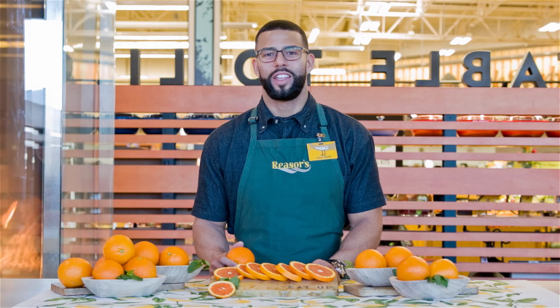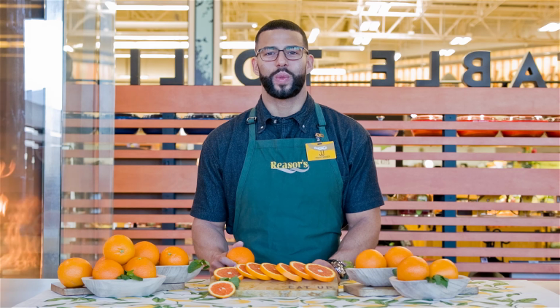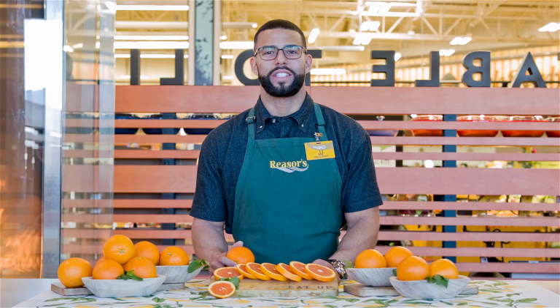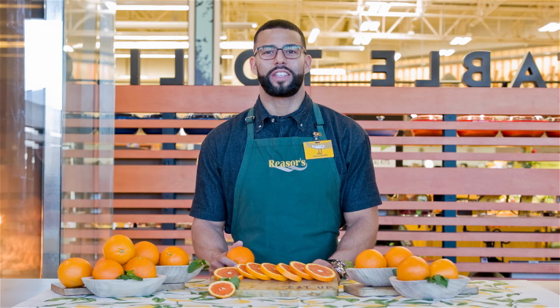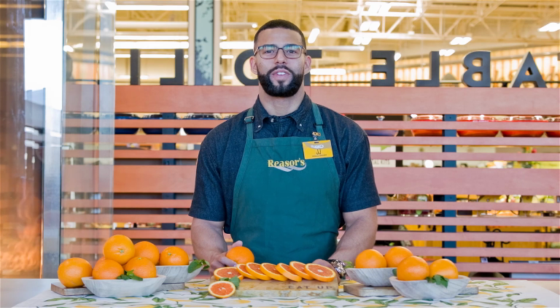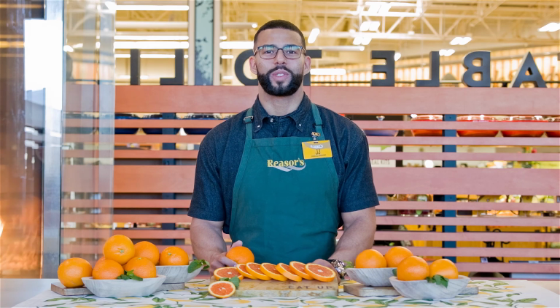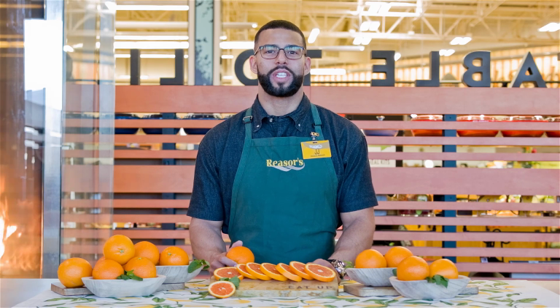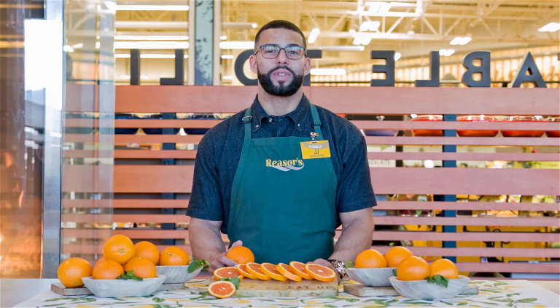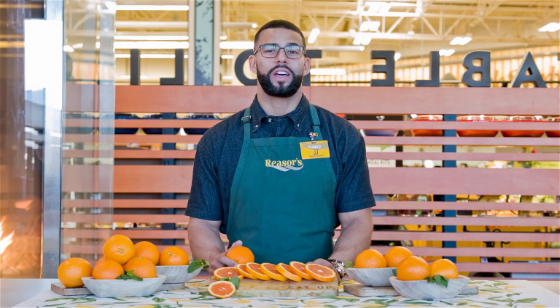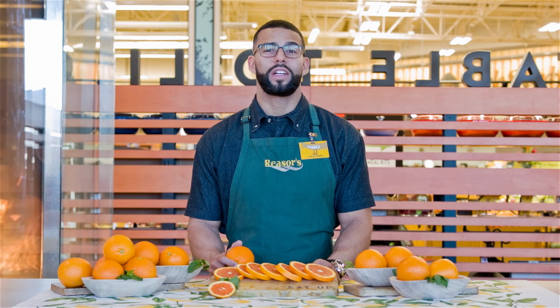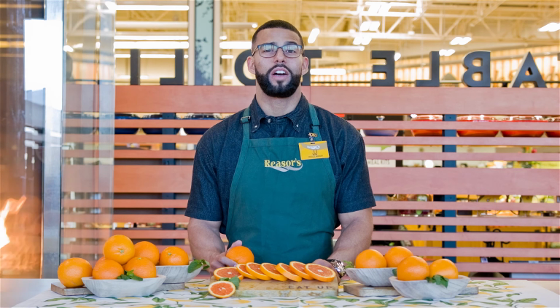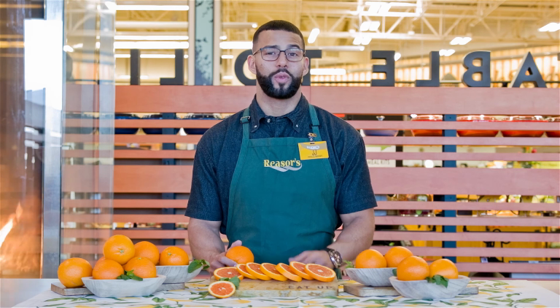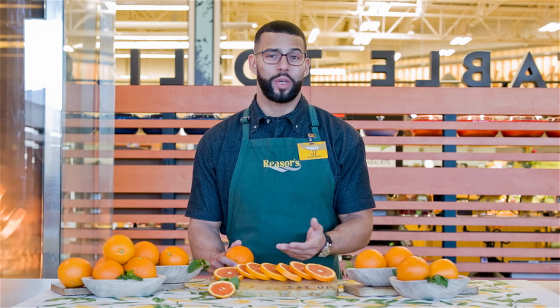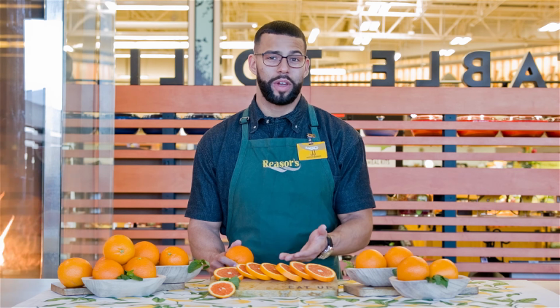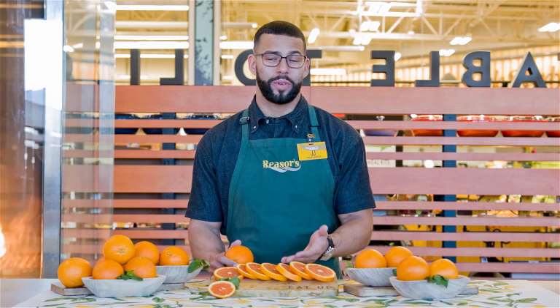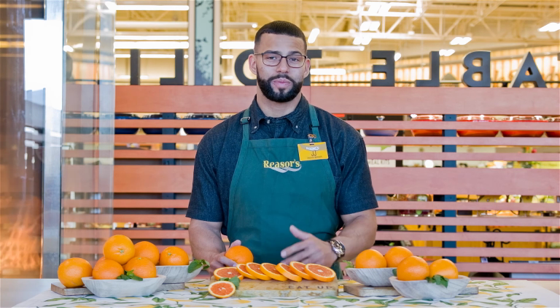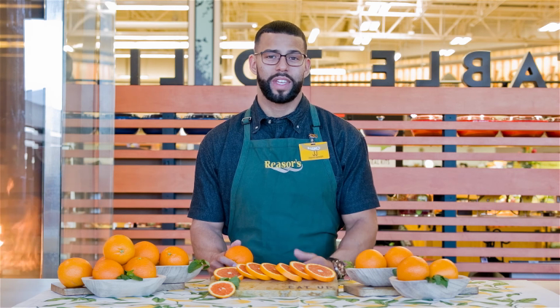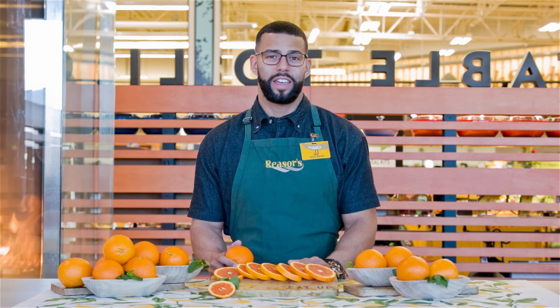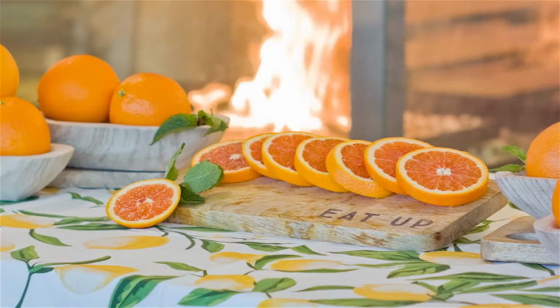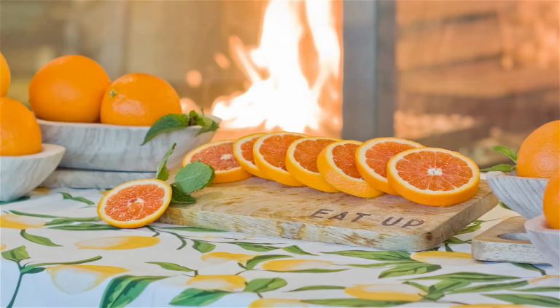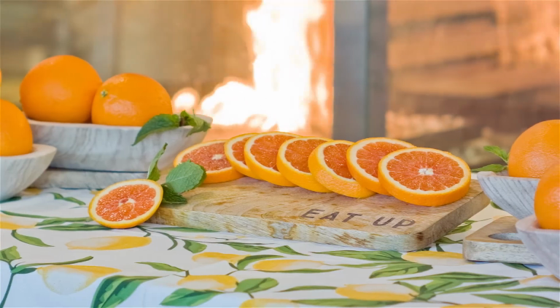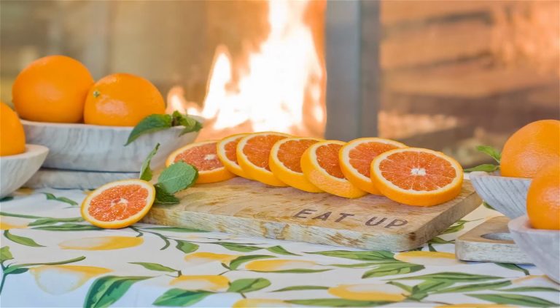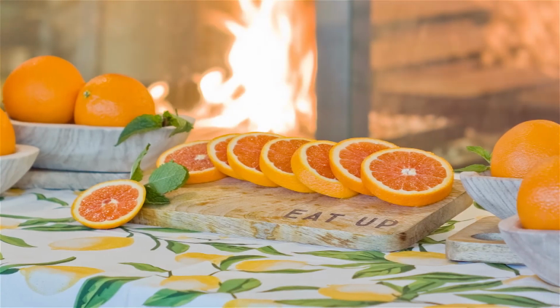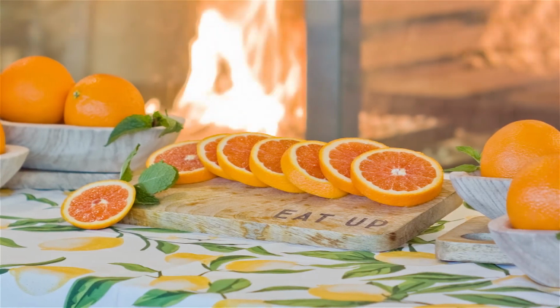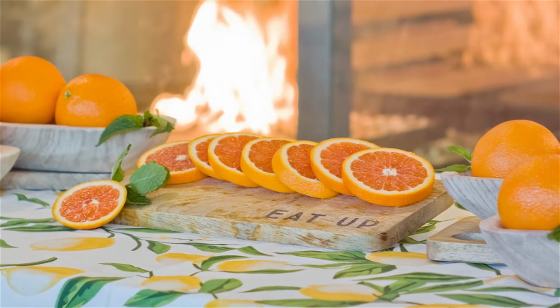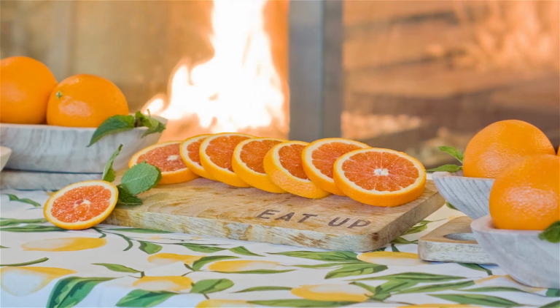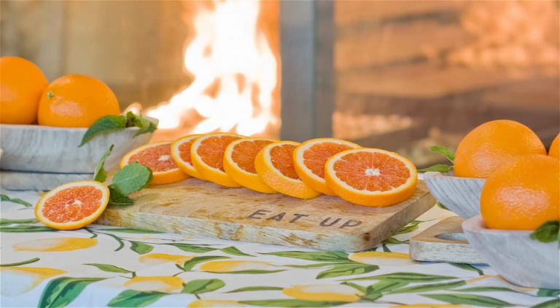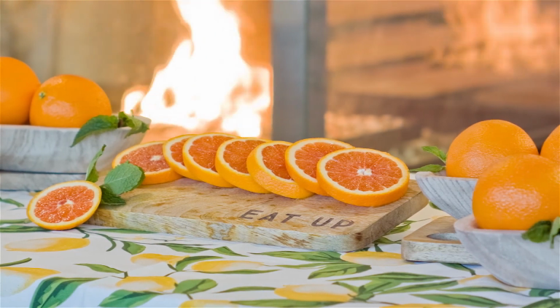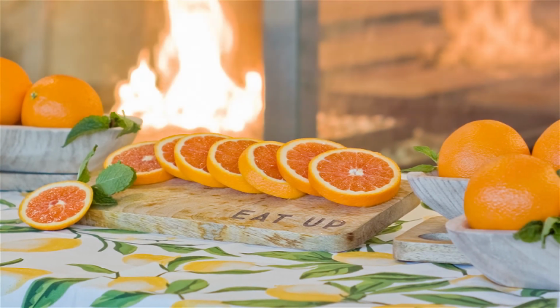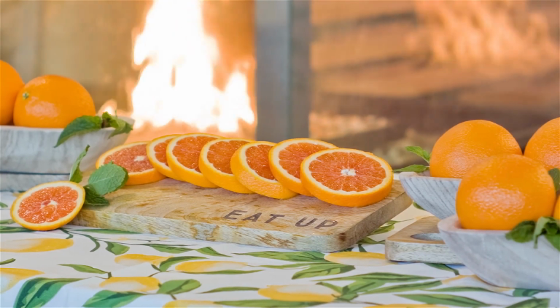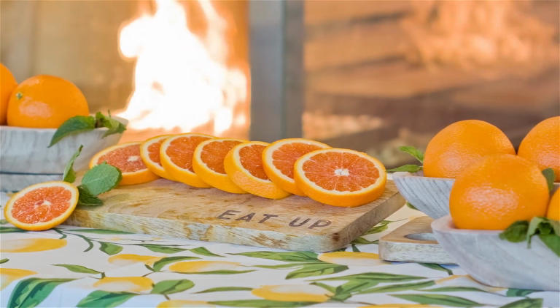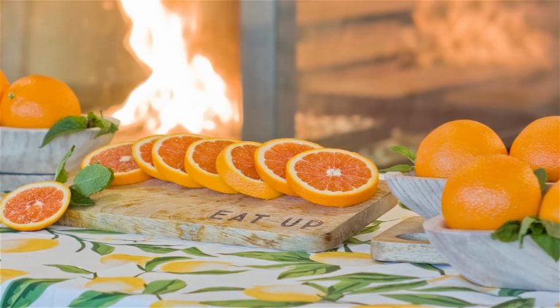The sweet distinctive flesh resembles the color of a ruby grapefruit. Caracara oranges are available during the winter months and in early spring.